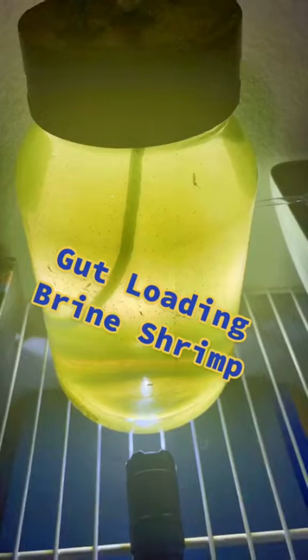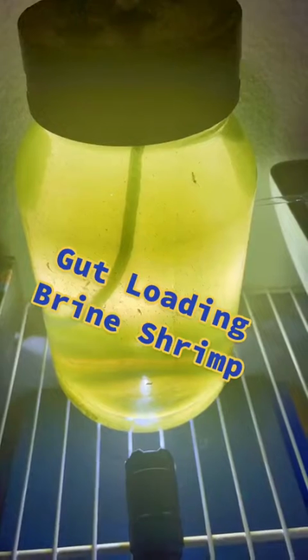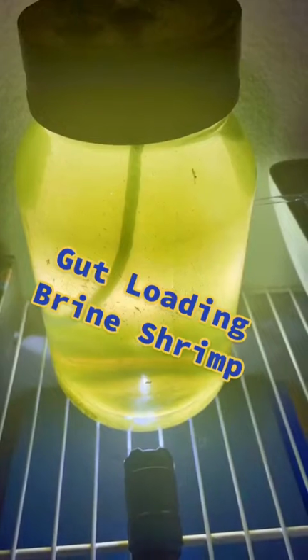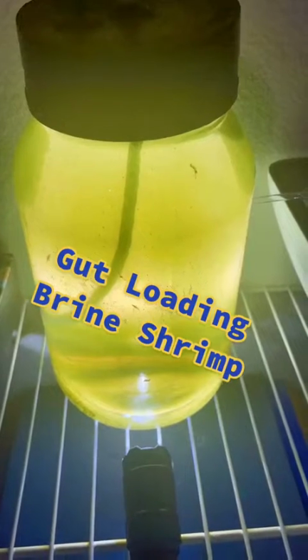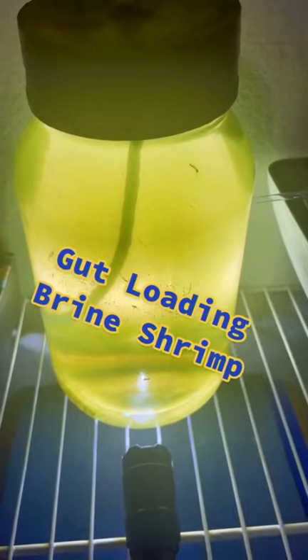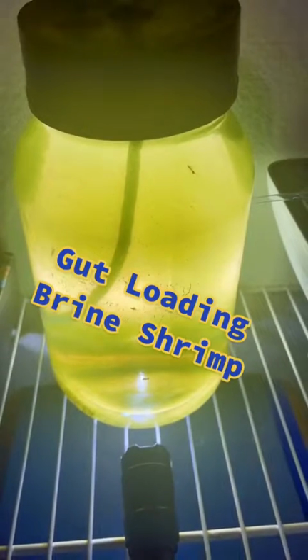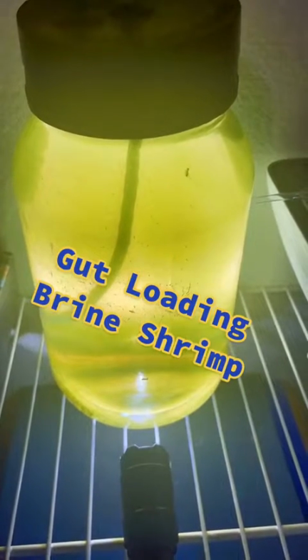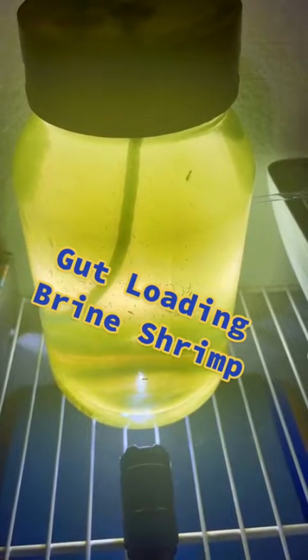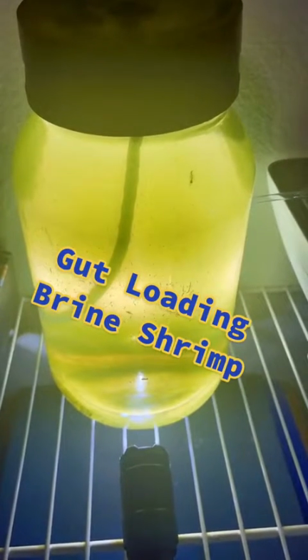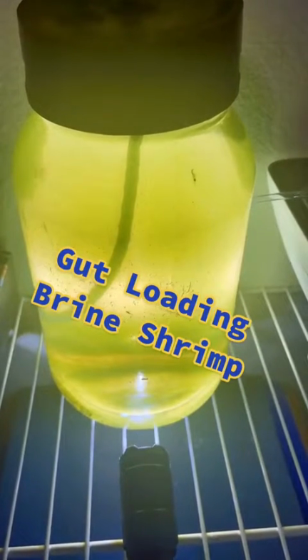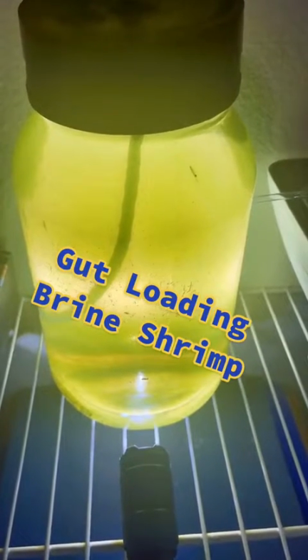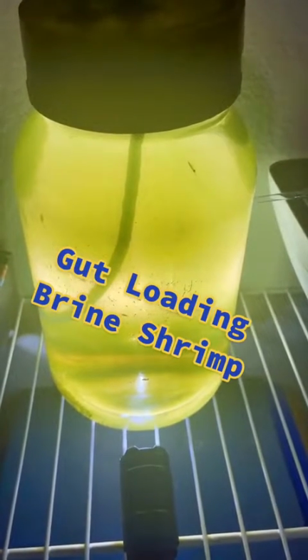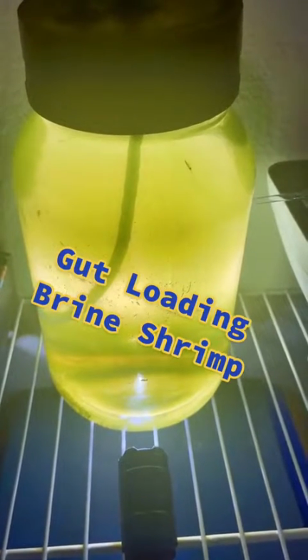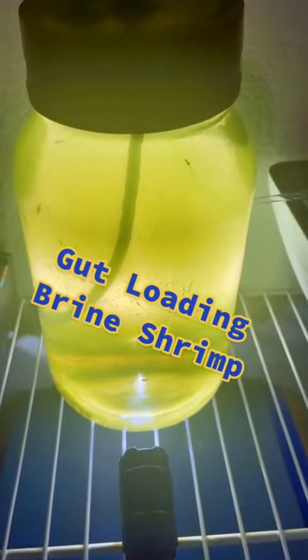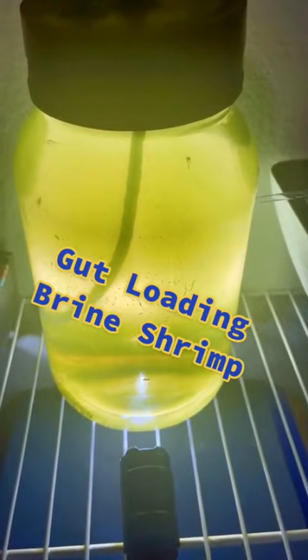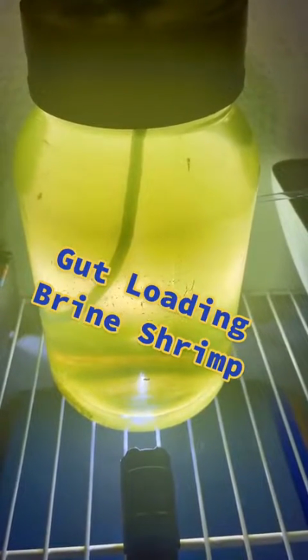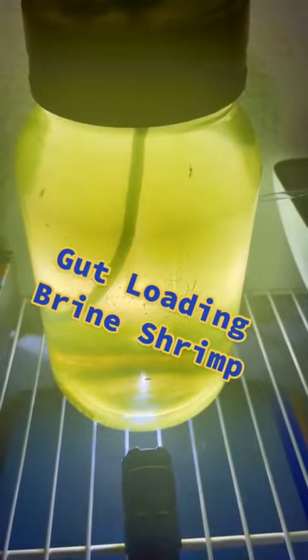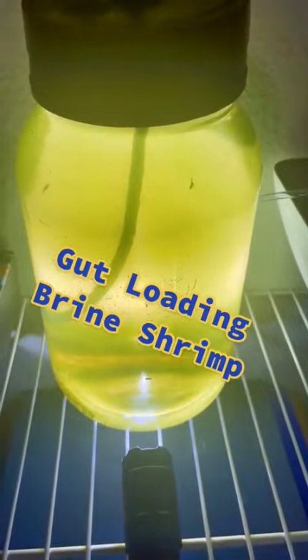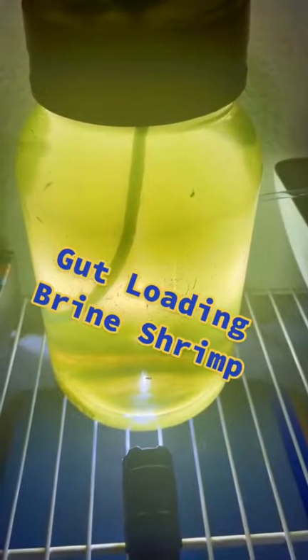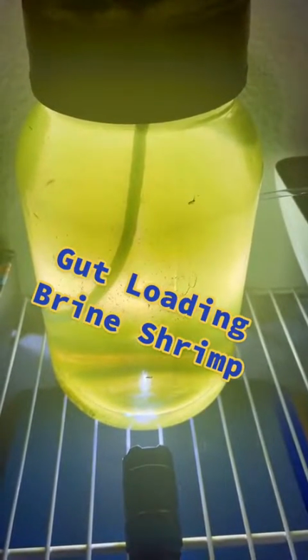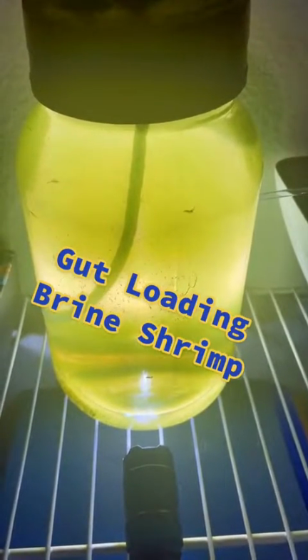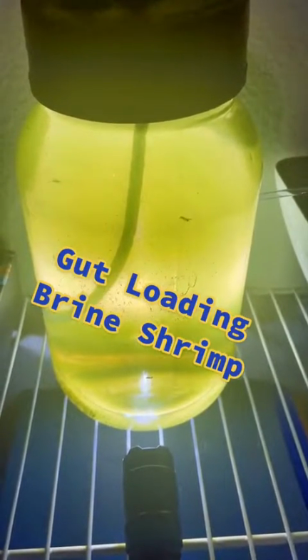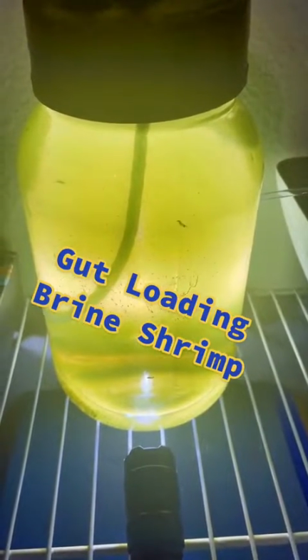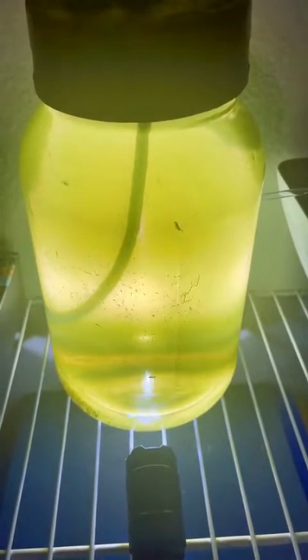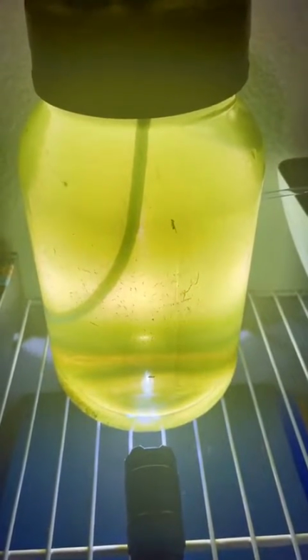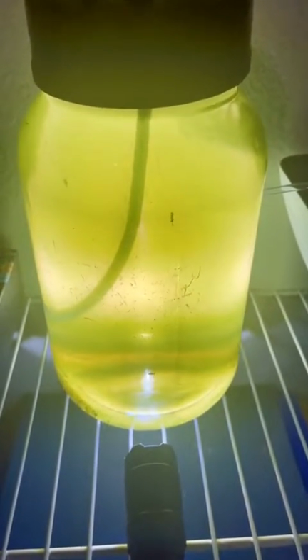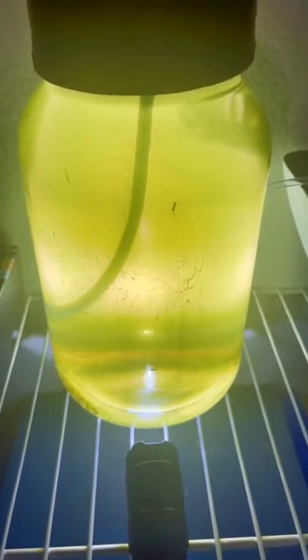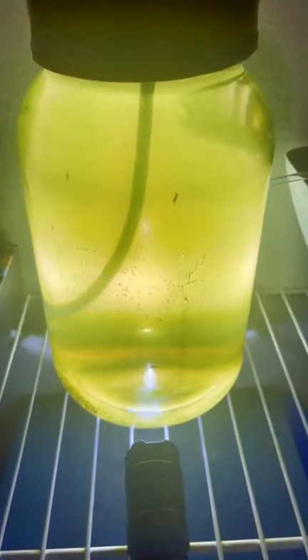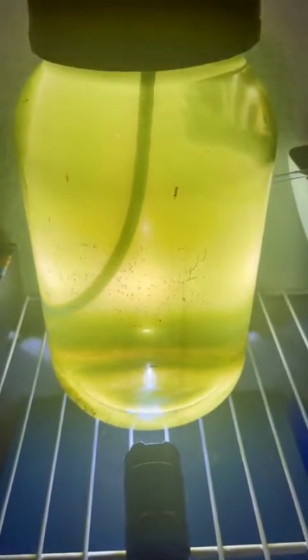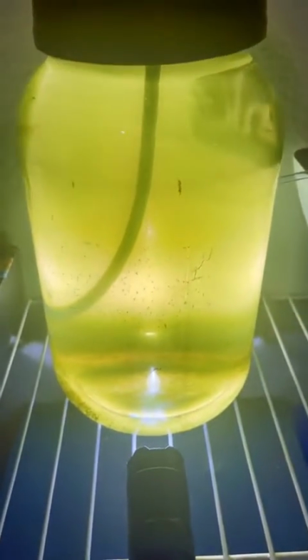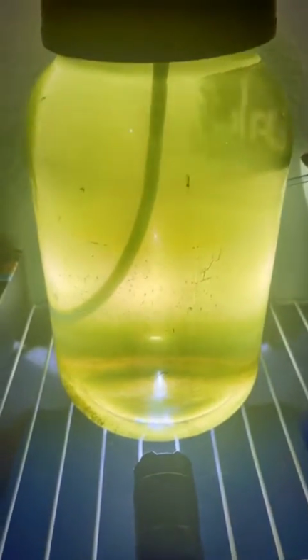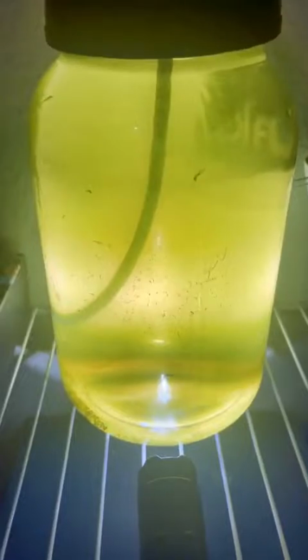Hey y'all, this is Bob, aka Mystery Safe, and today I want to talk a little bit about gut-loading brine shrimp.